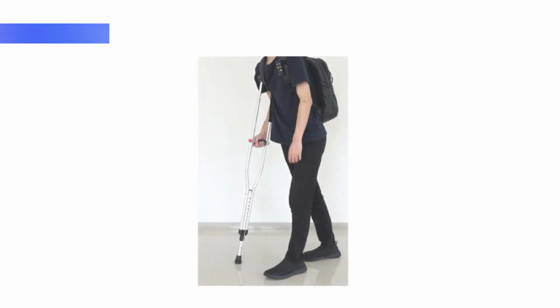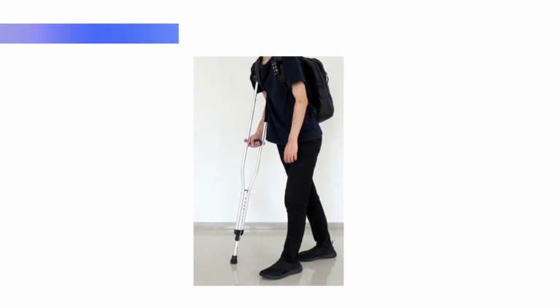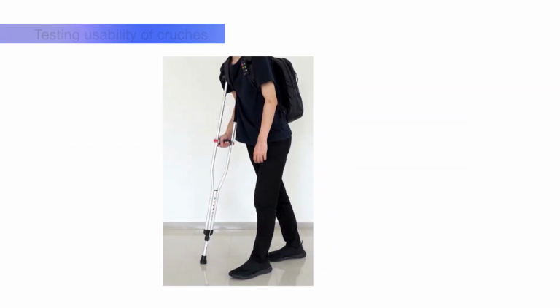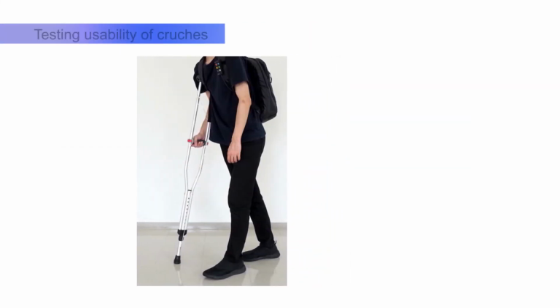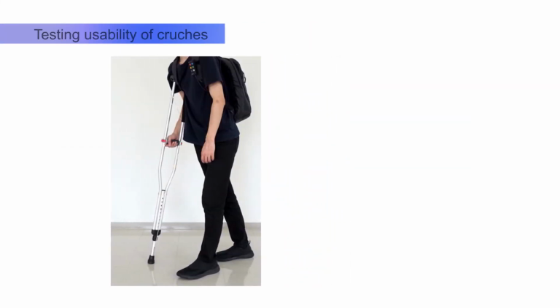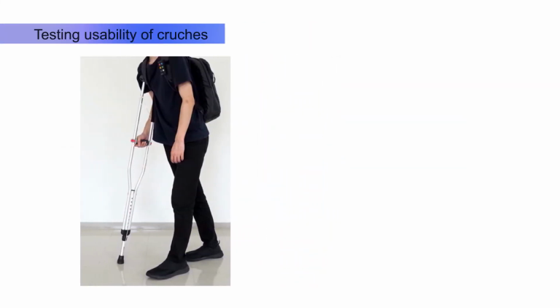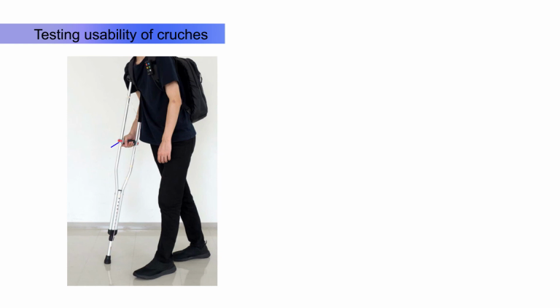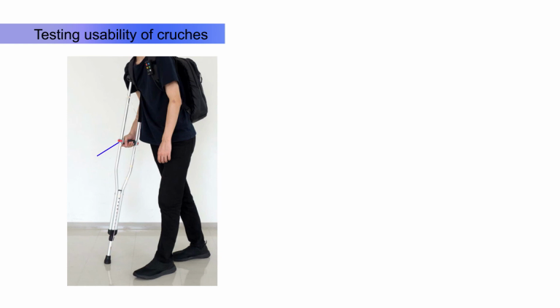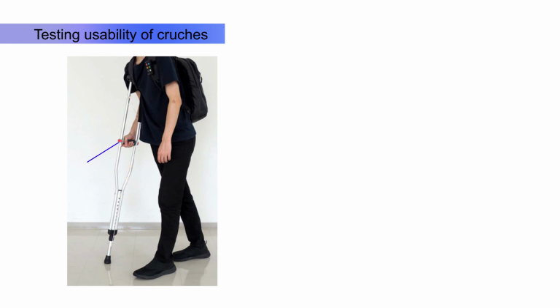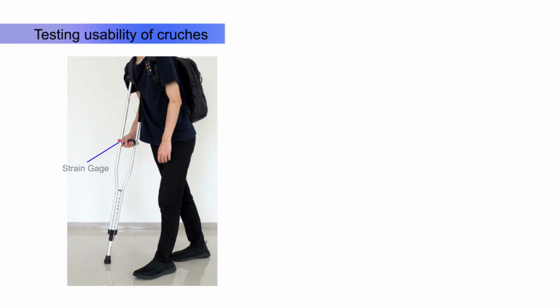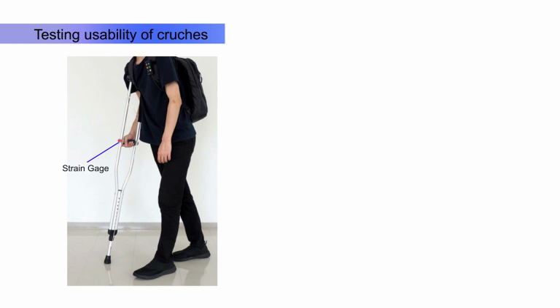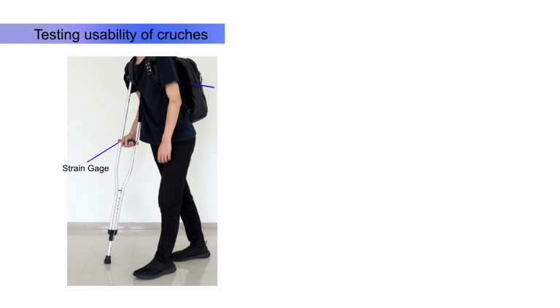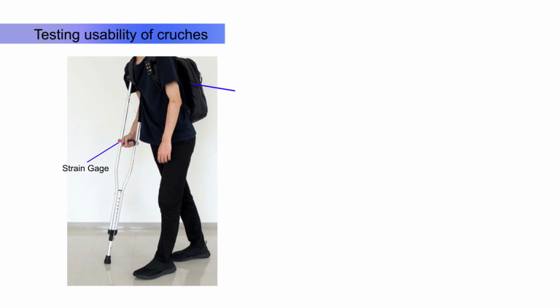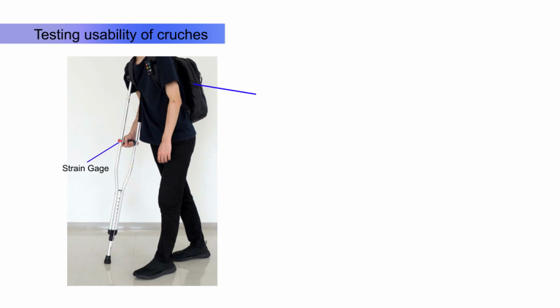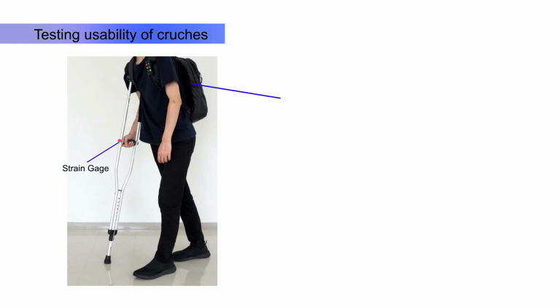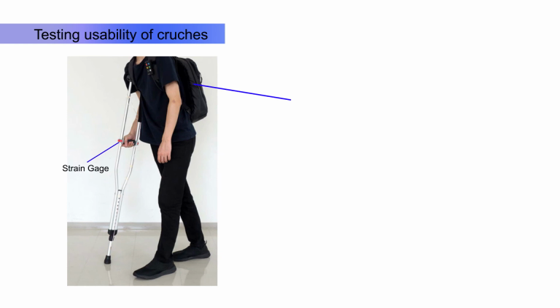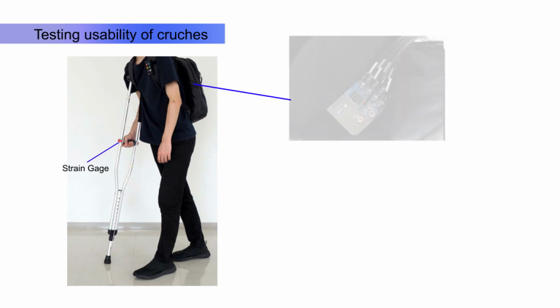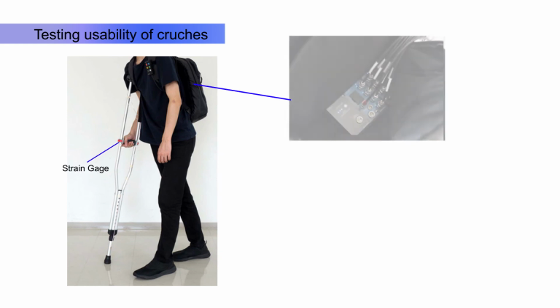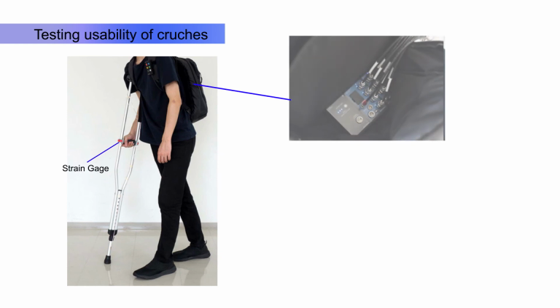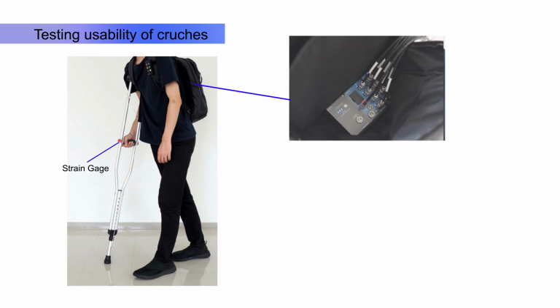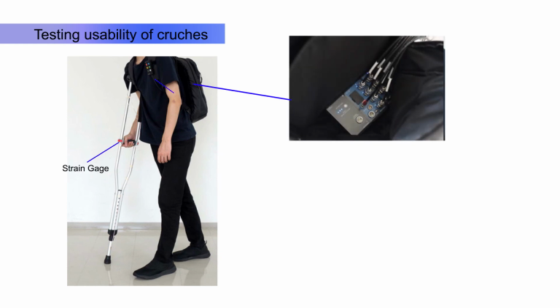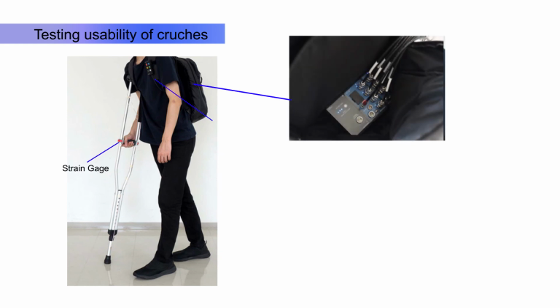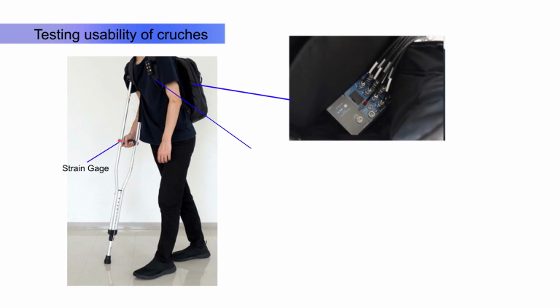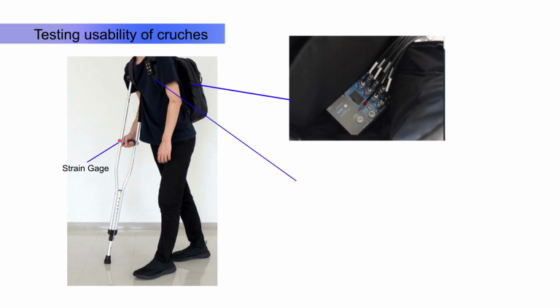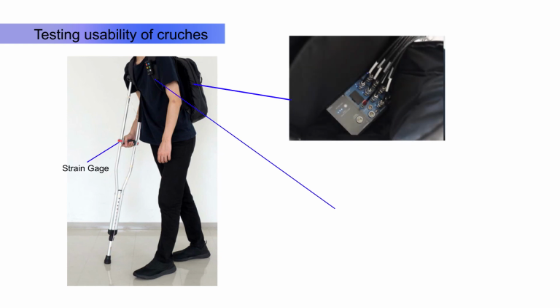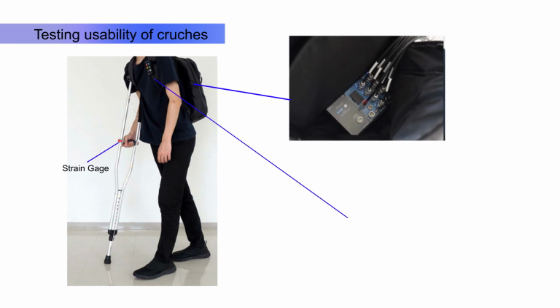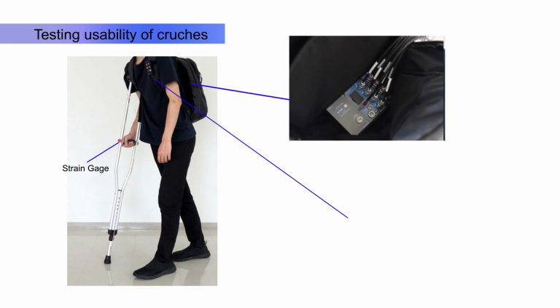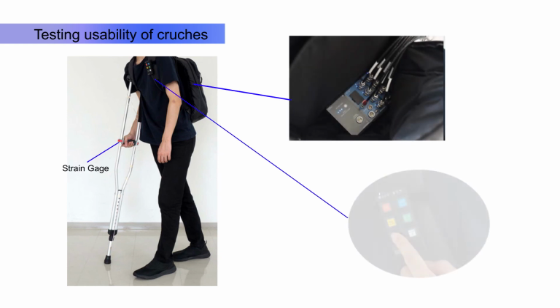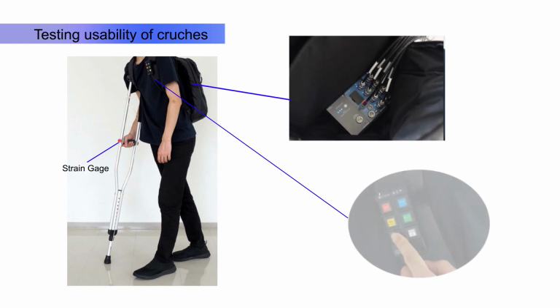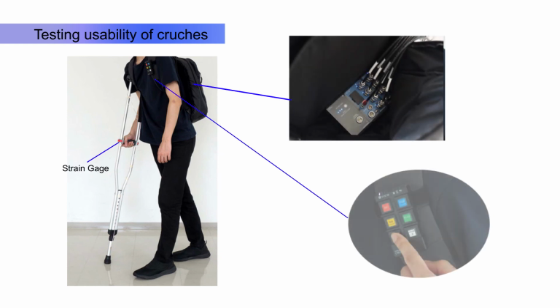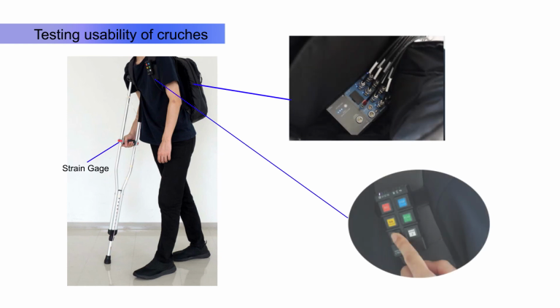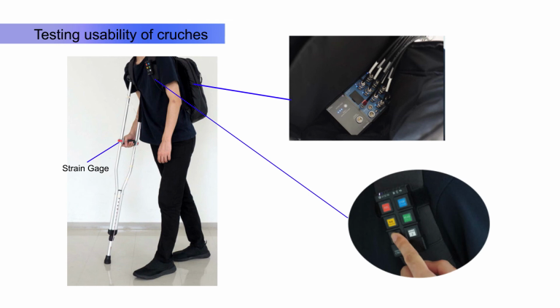CTRS is compact enough to be used housed in a backpack, for testing items such as medical, sports, and other commercial devices.